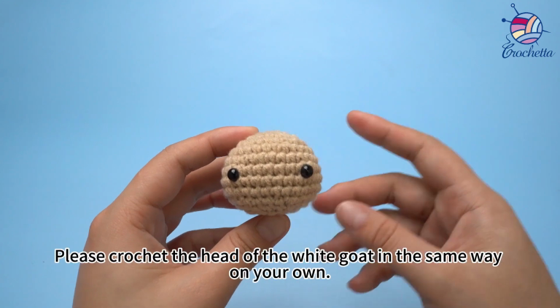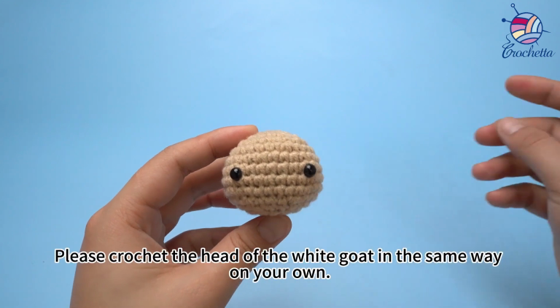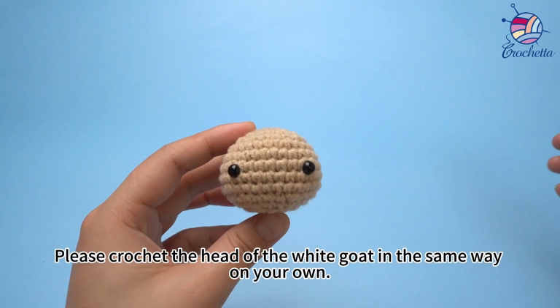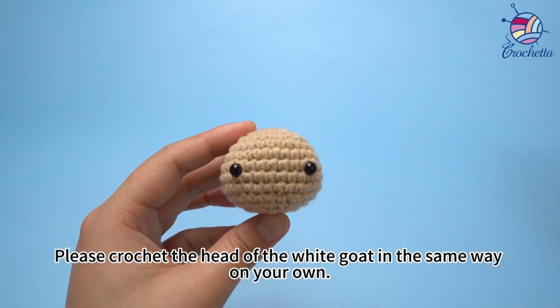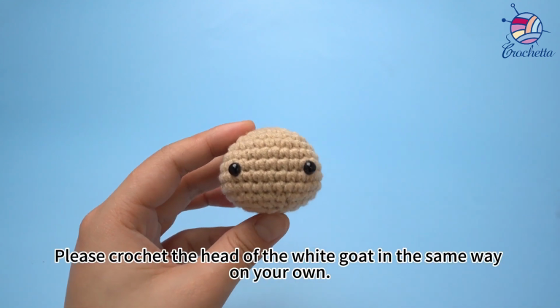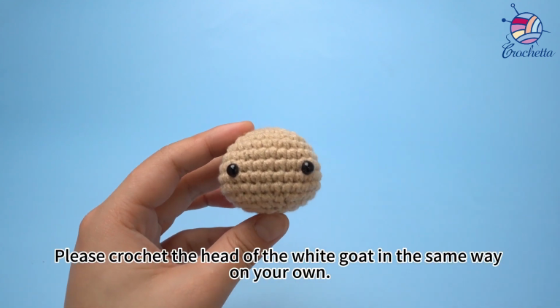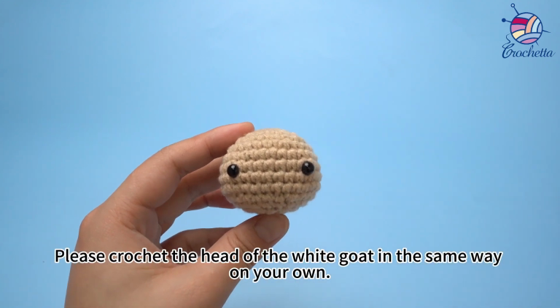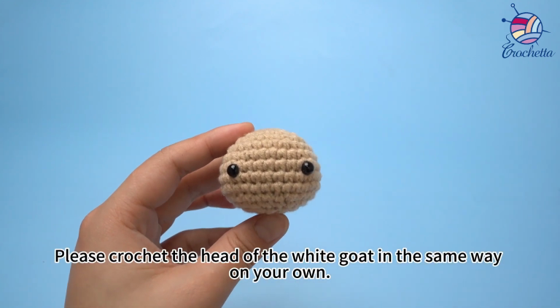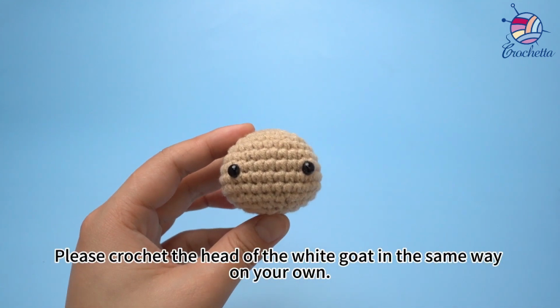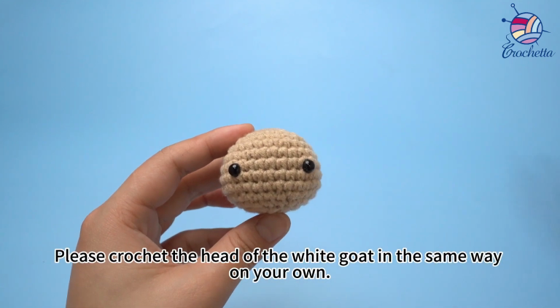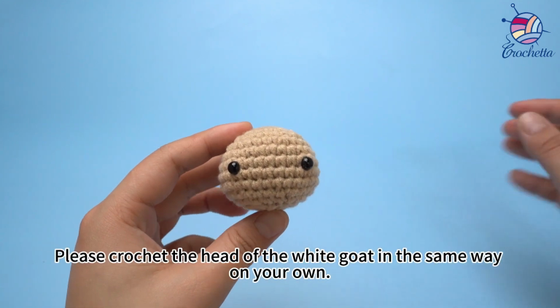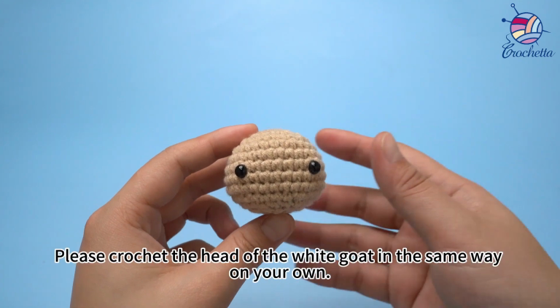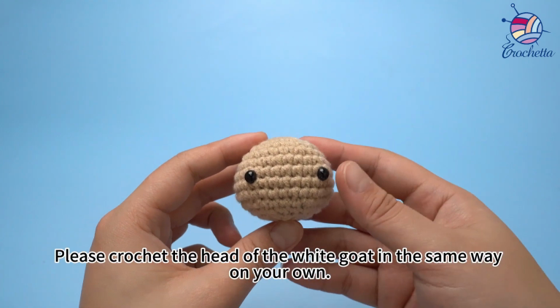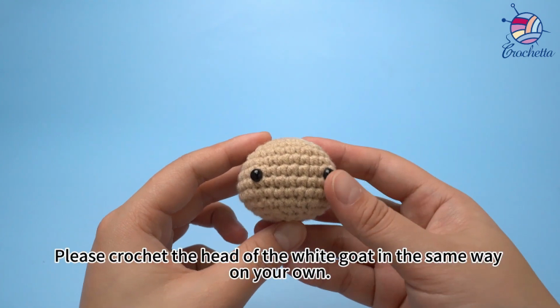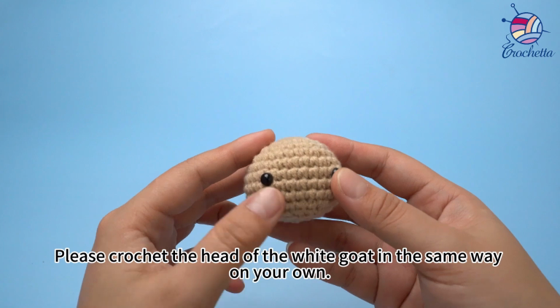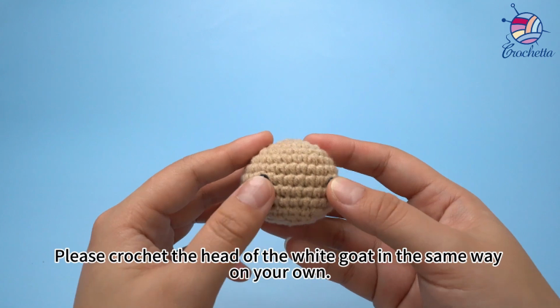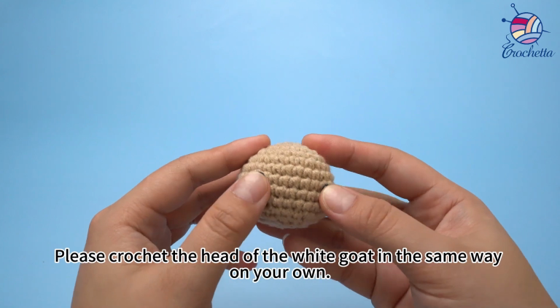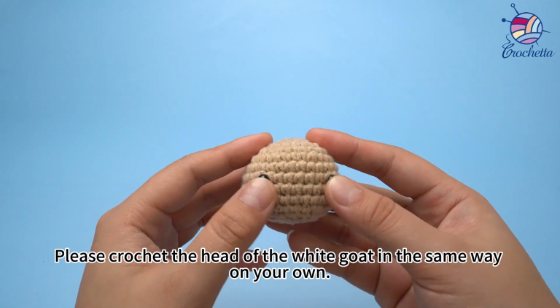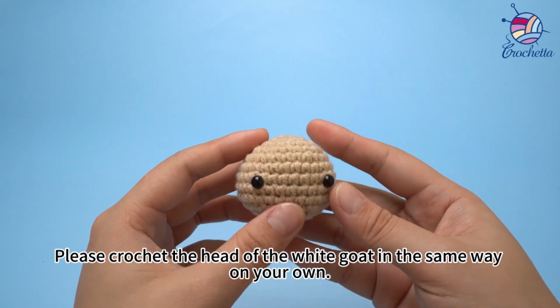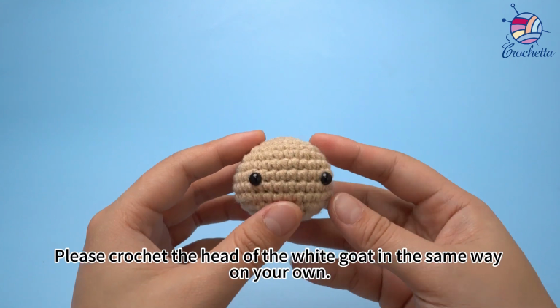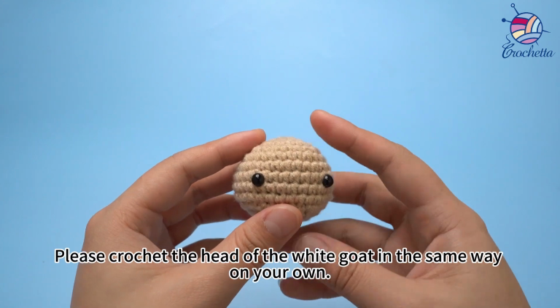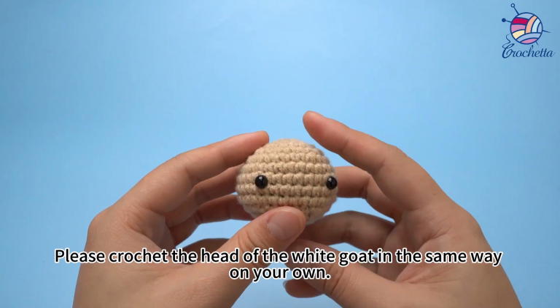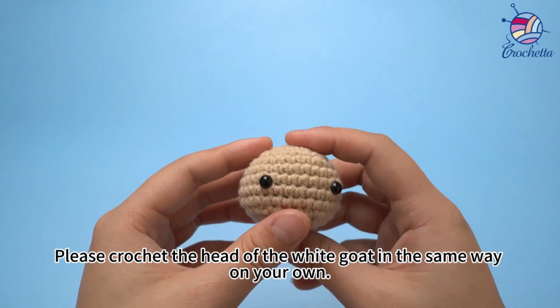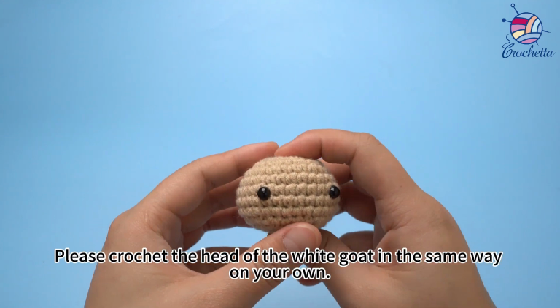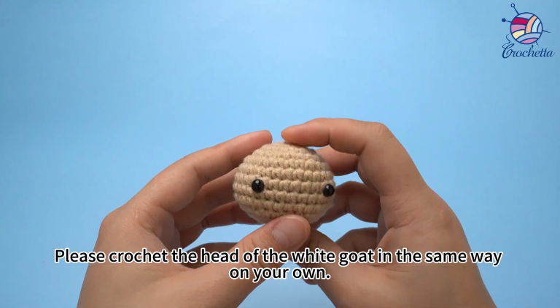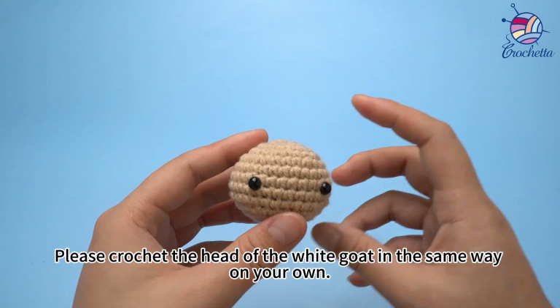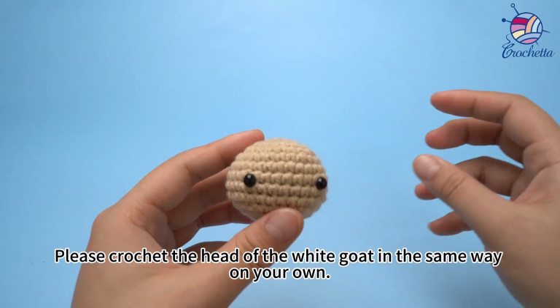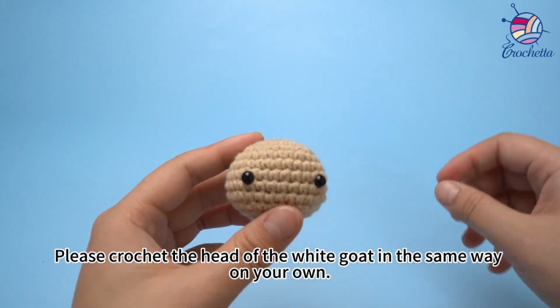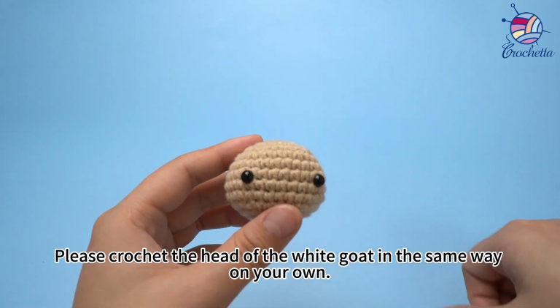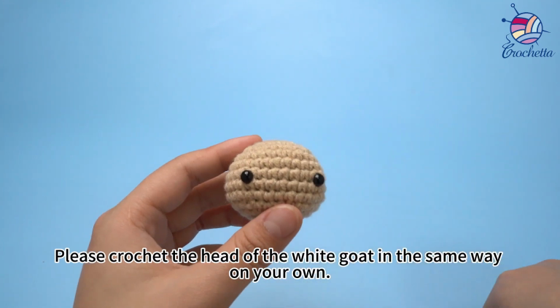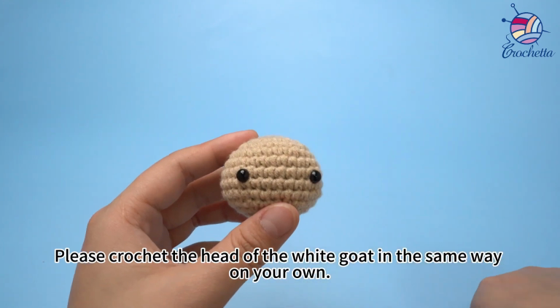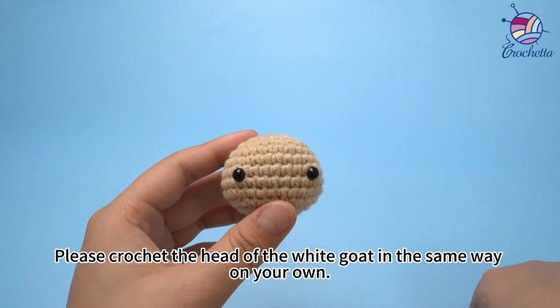The head is completed. Please crochet the head of the white goat in the same way on your own.